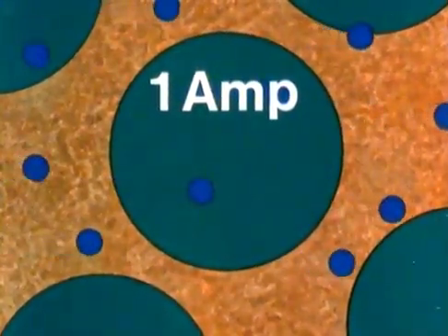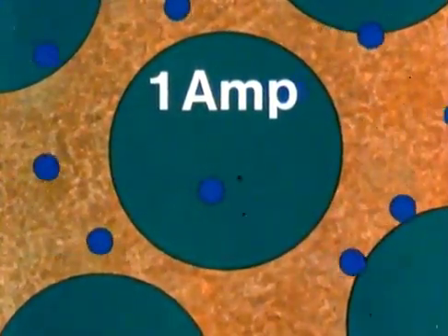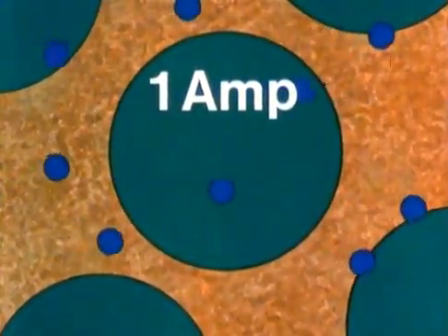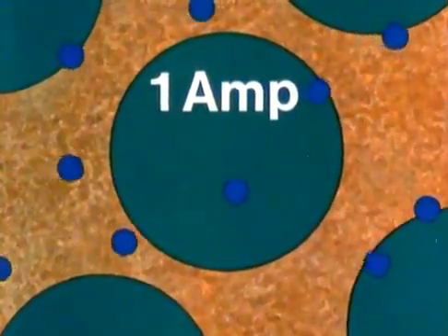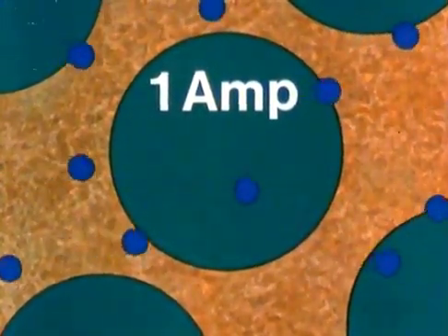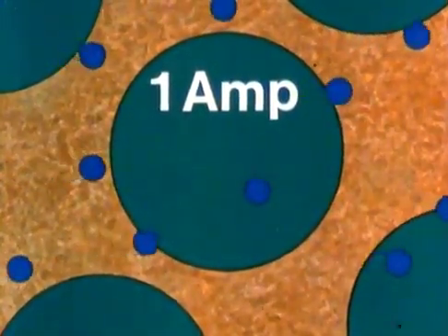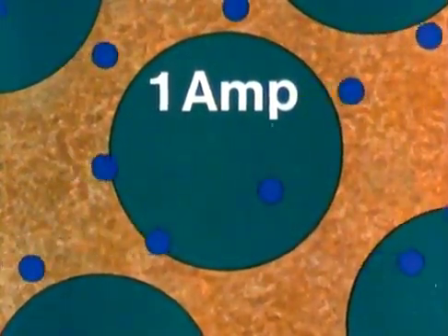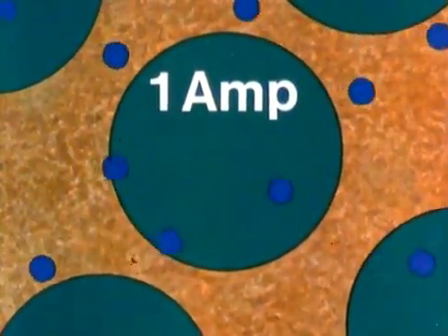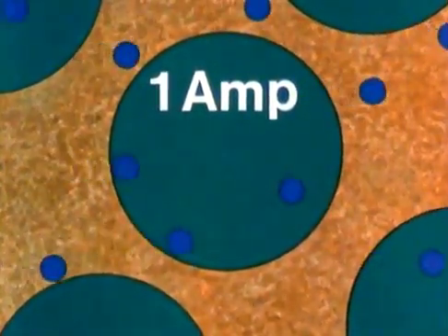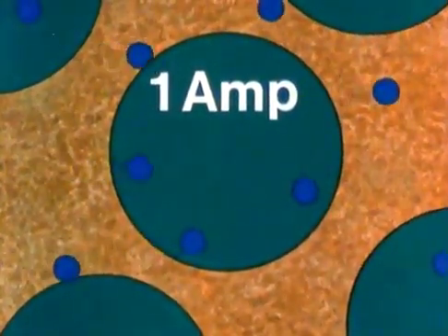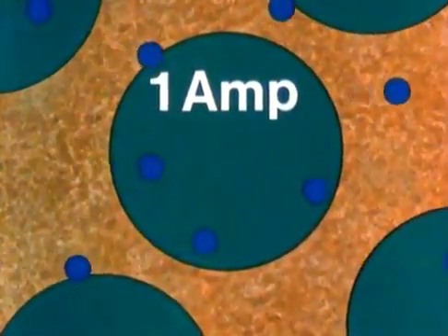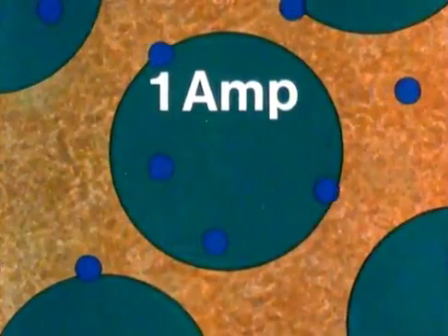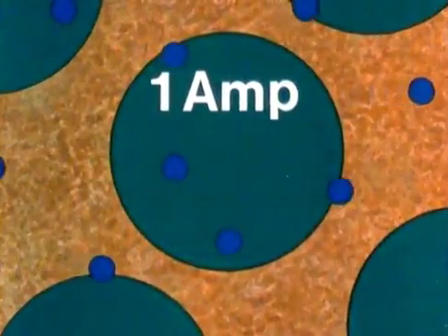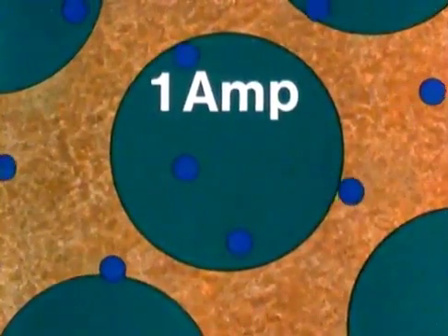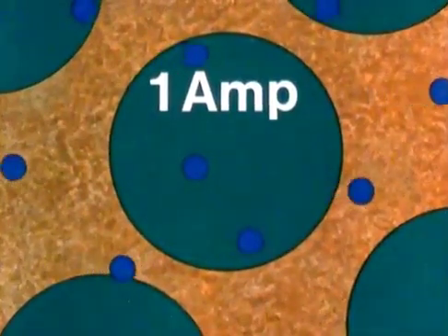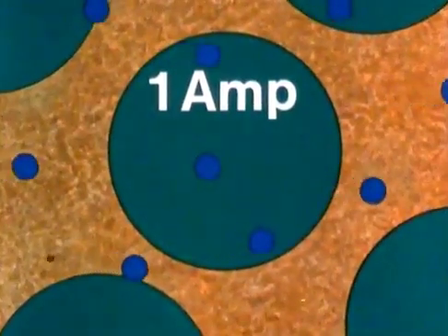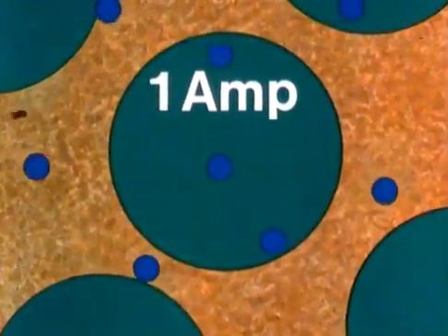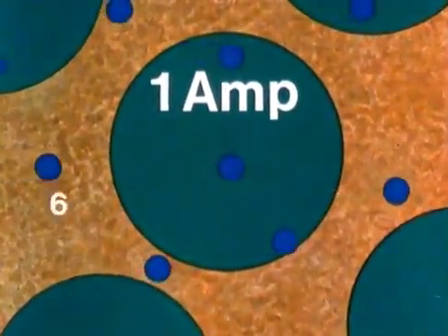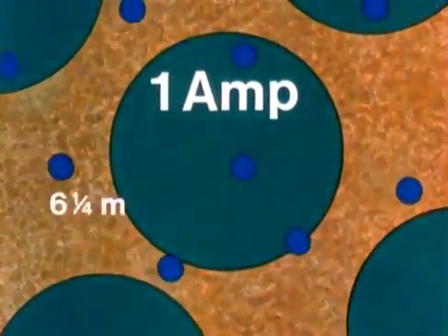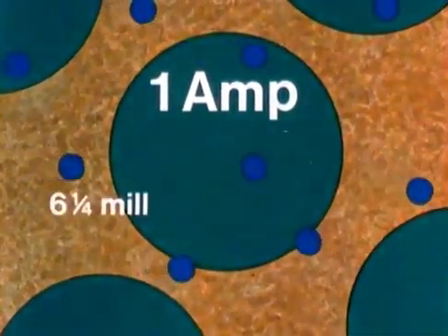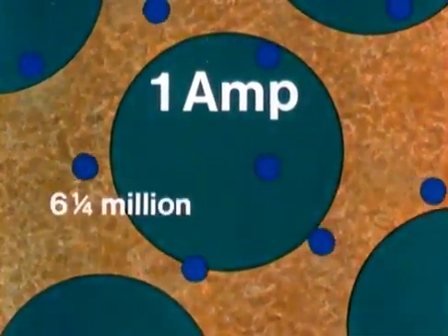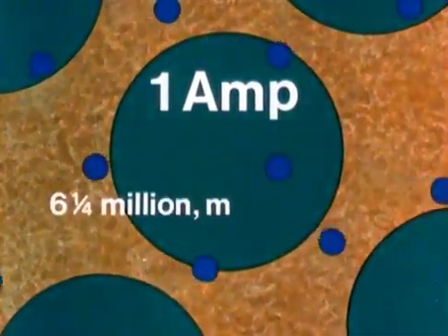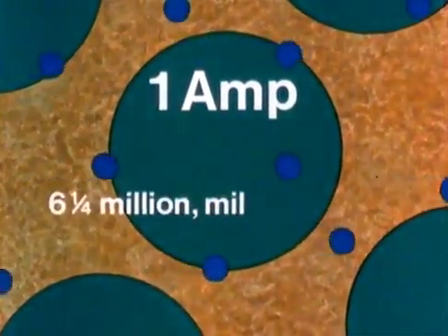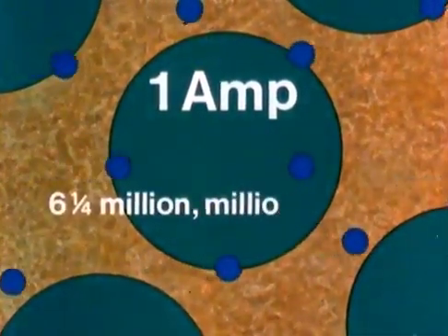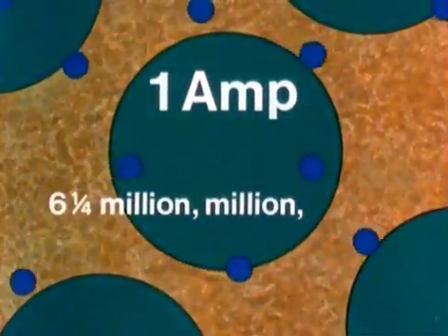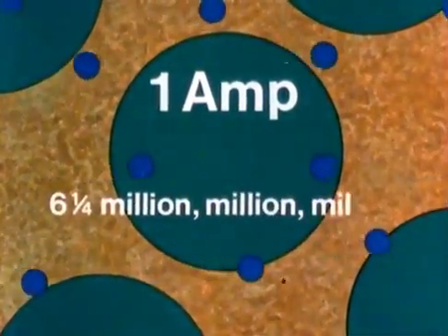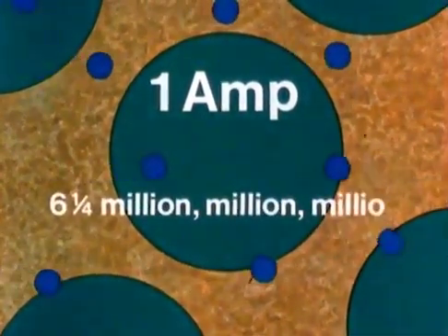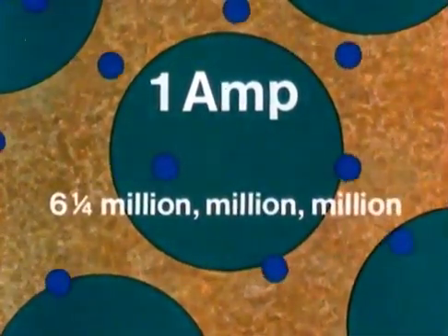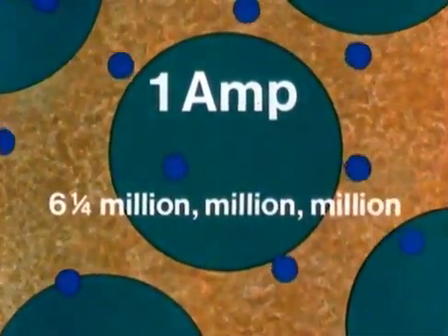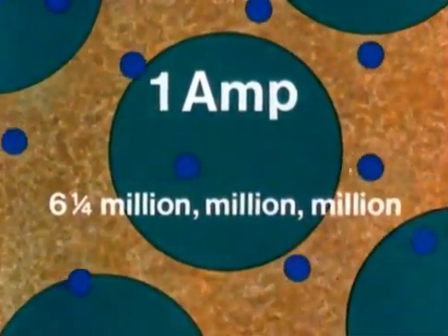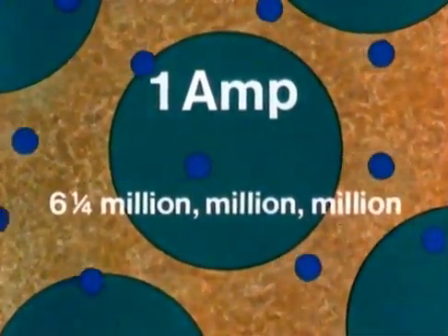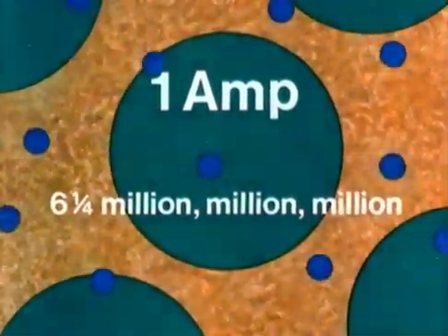For reasons we won't go into, this number of electrons is about six and a quarter million million million.